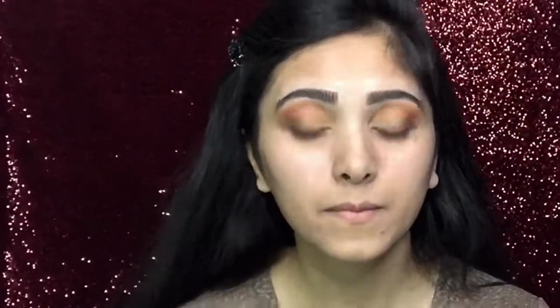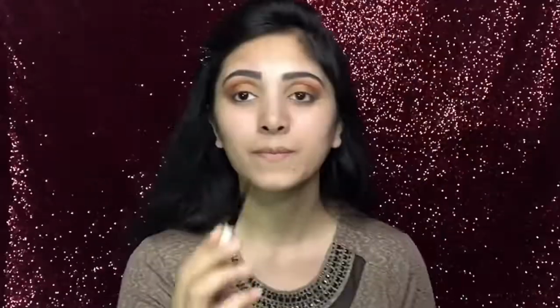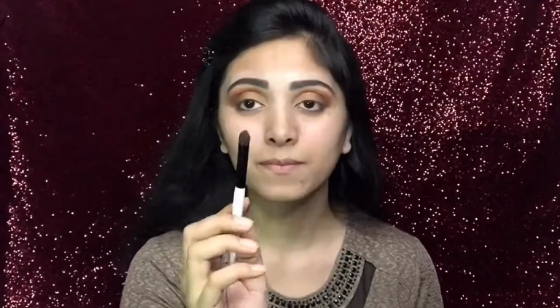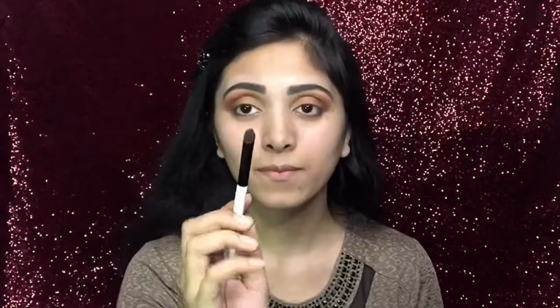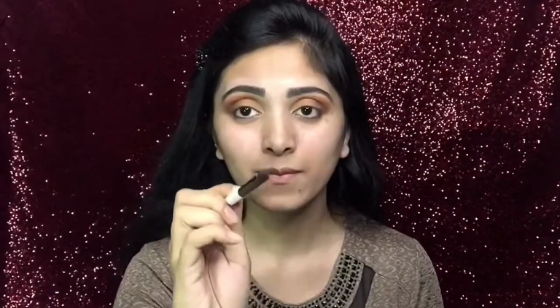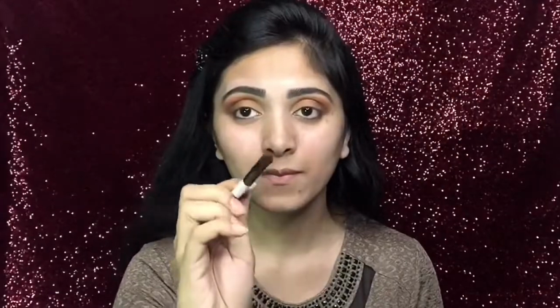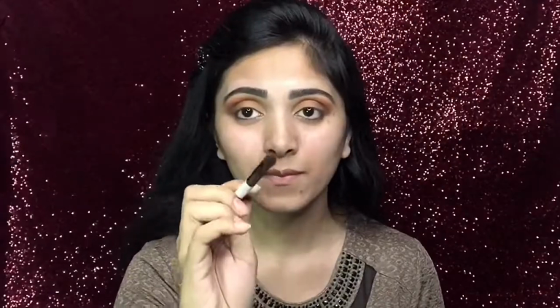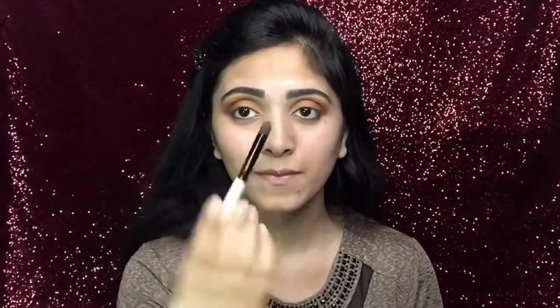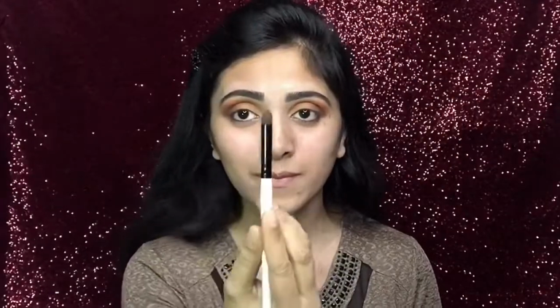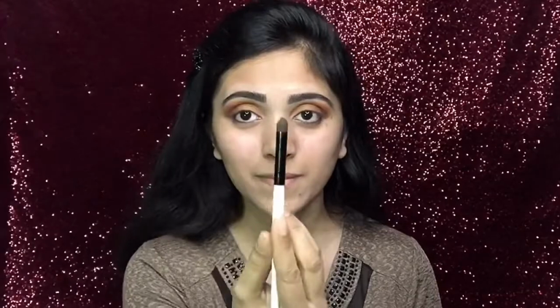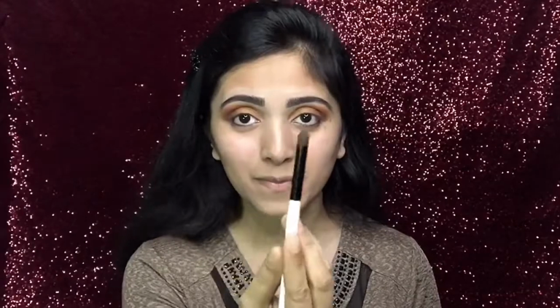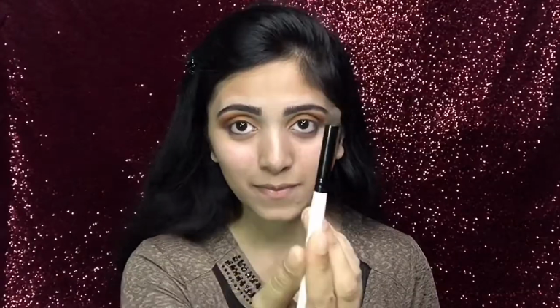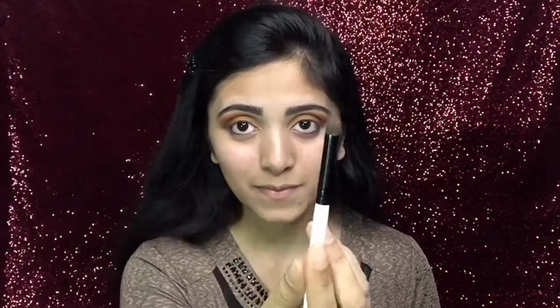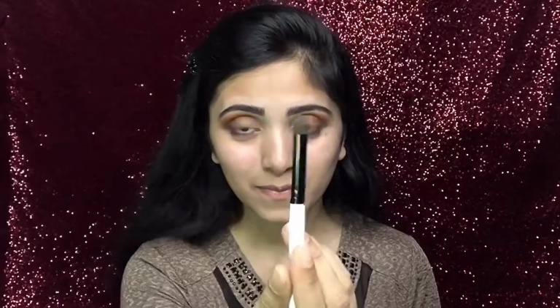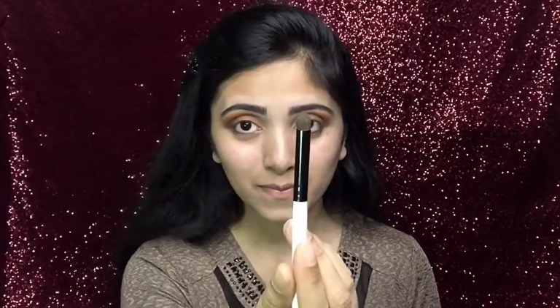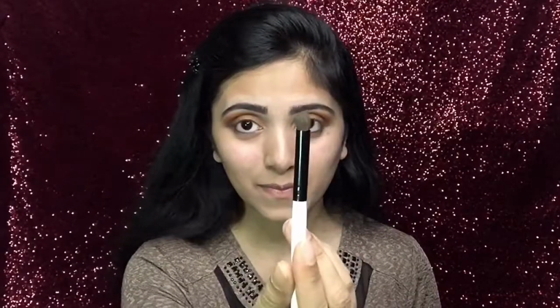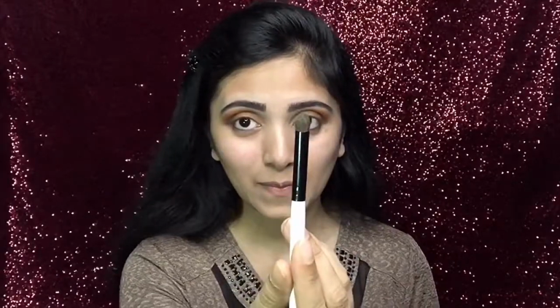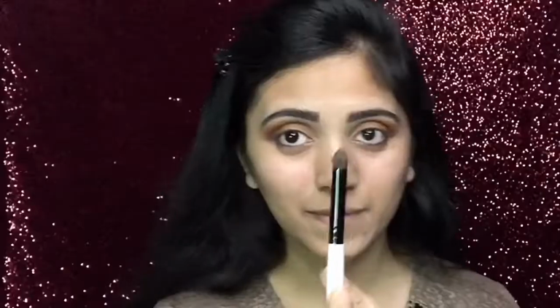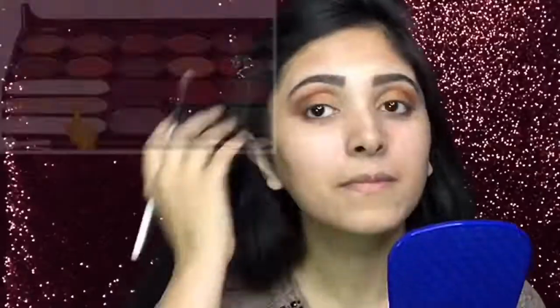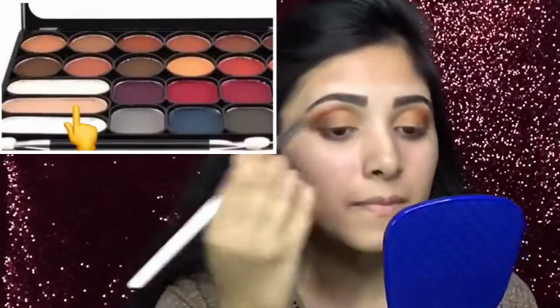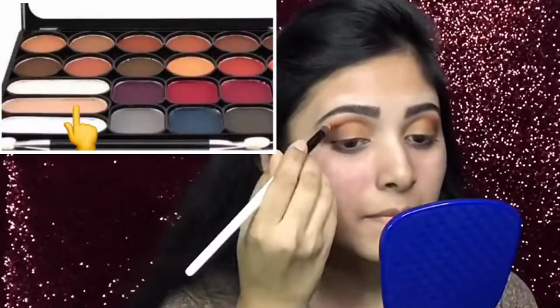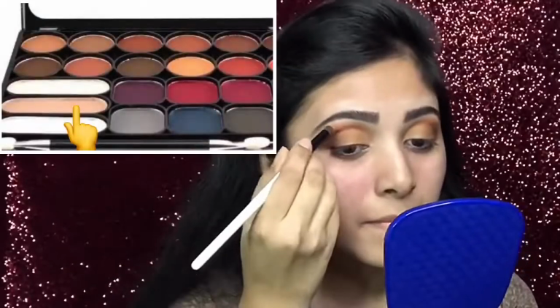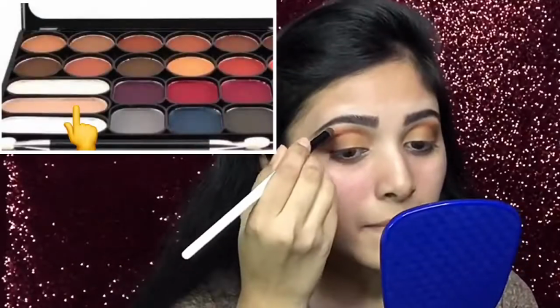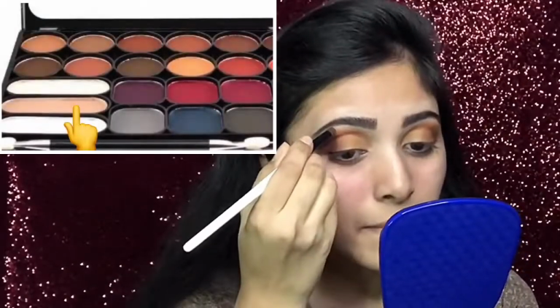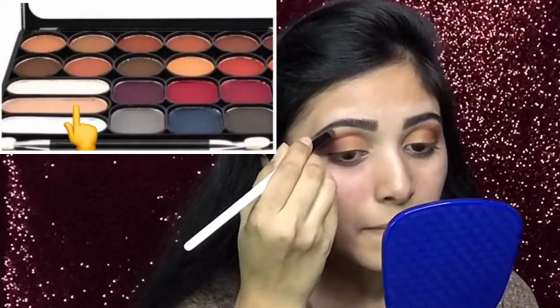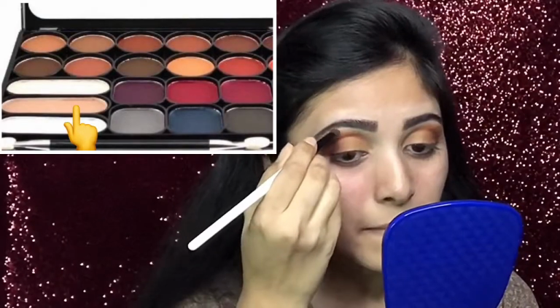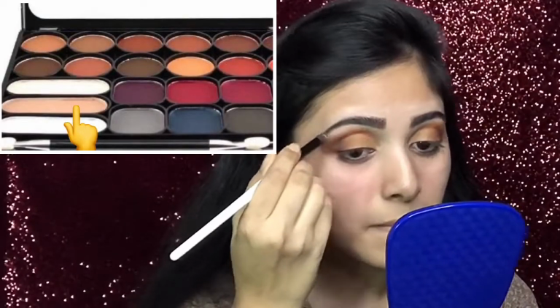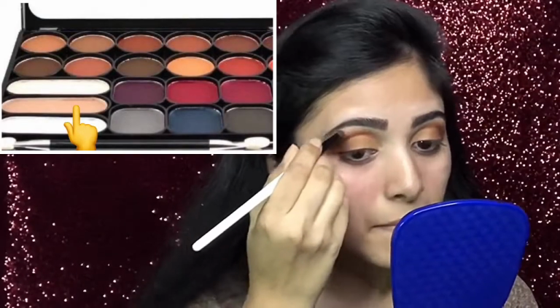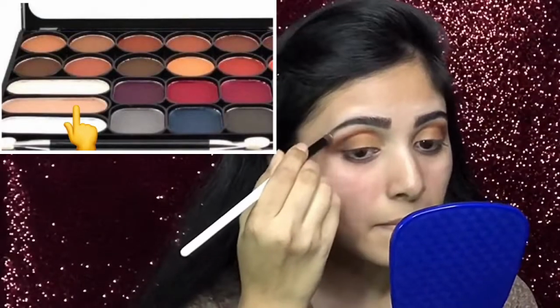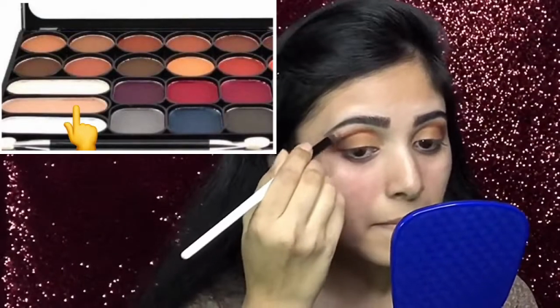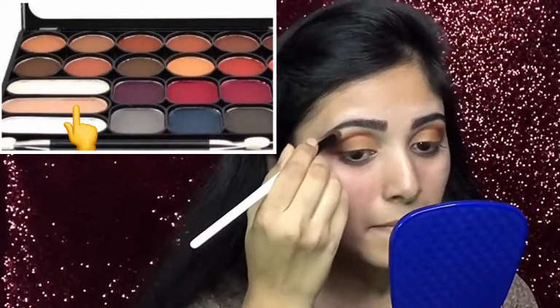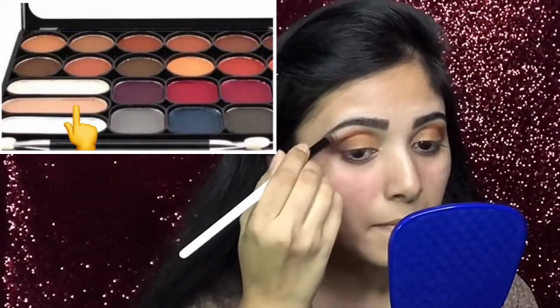Now with this sharp head brush, I will take this upper shade and apply it to my lower eyebrow area.